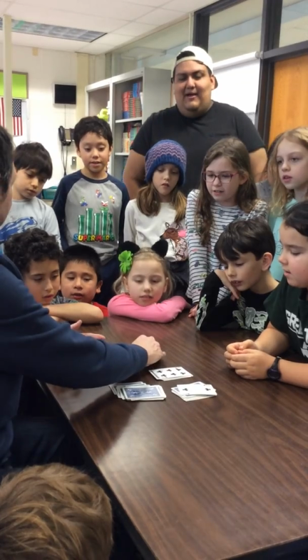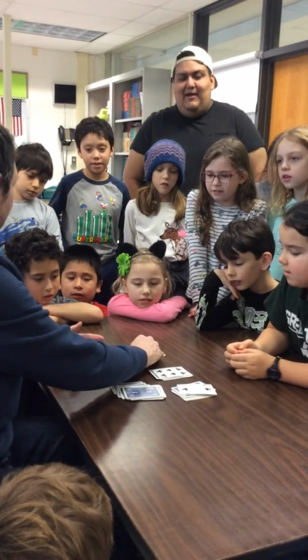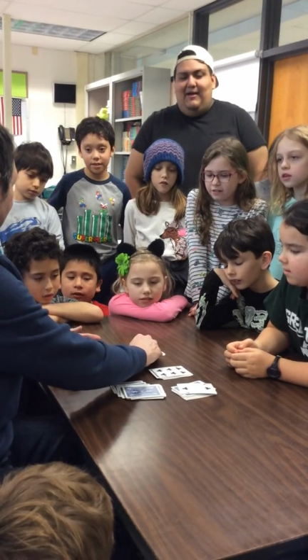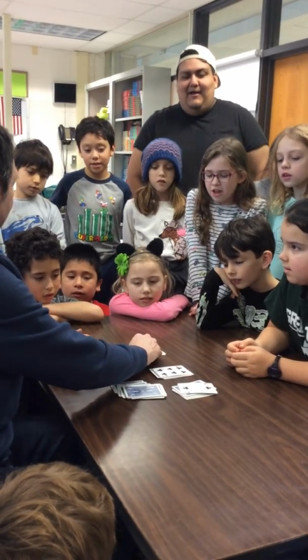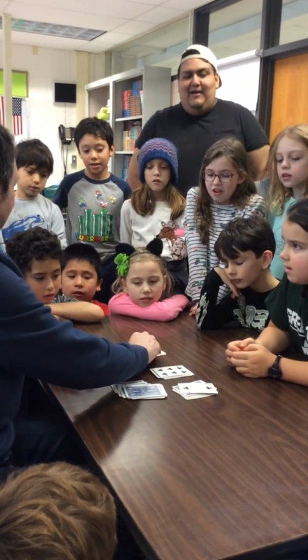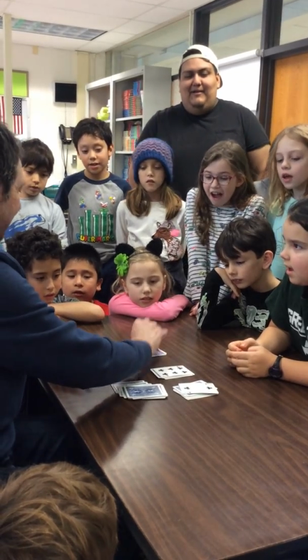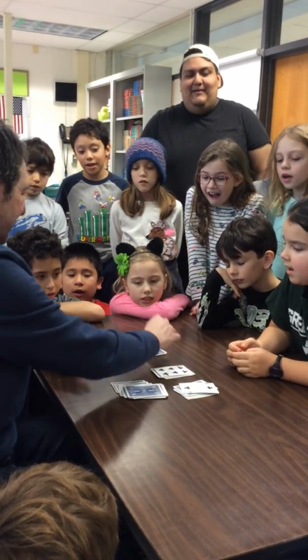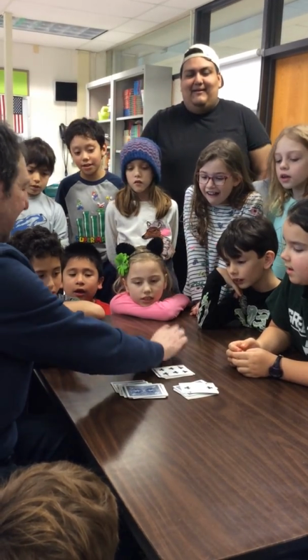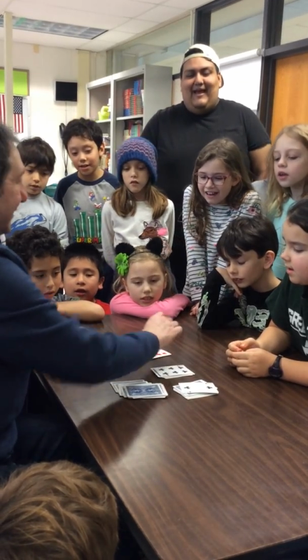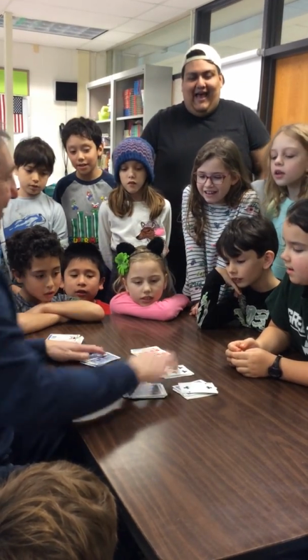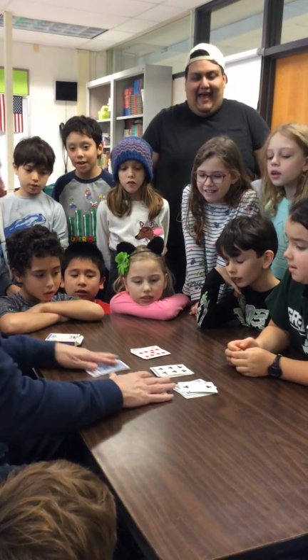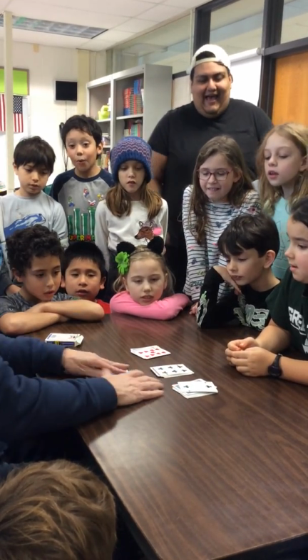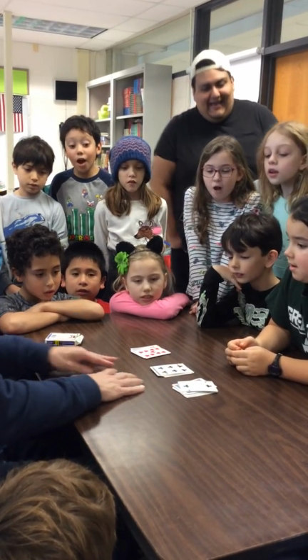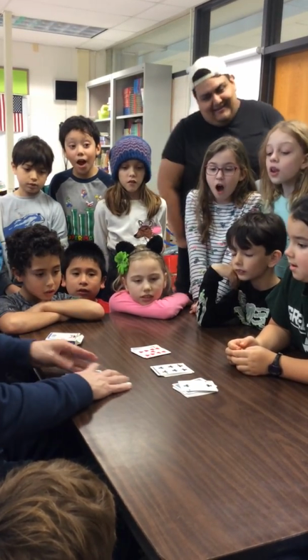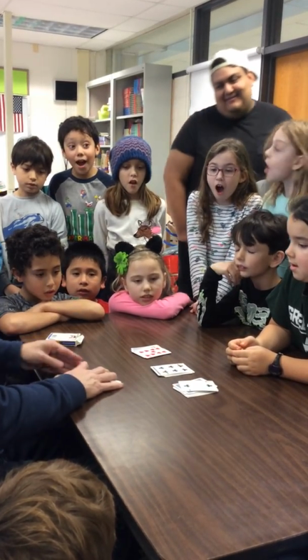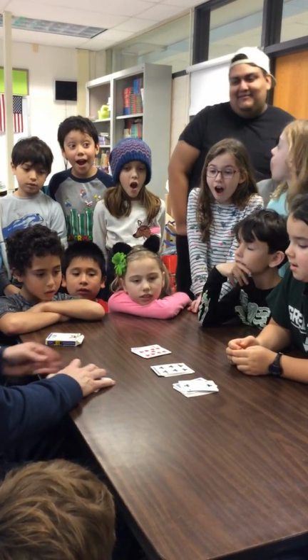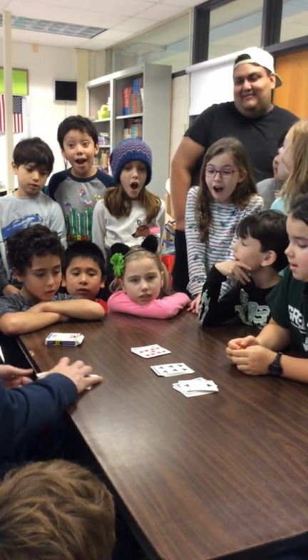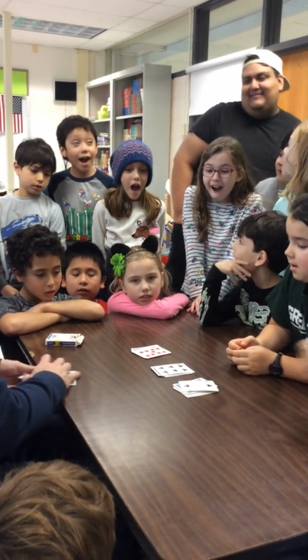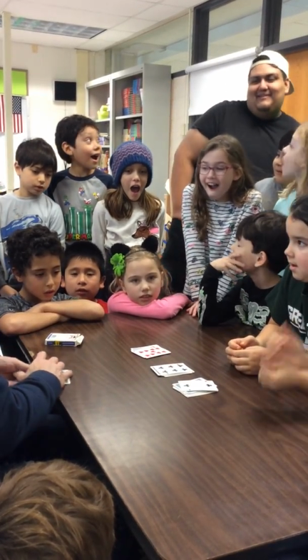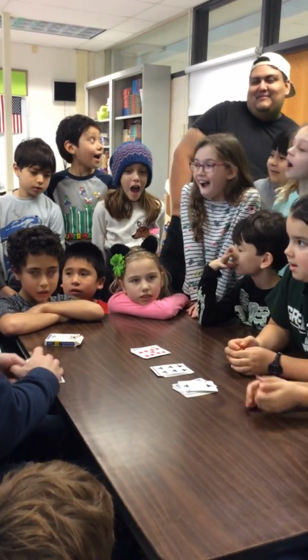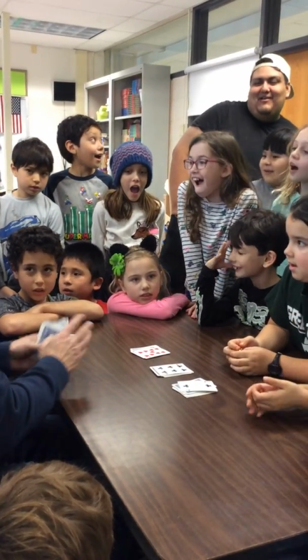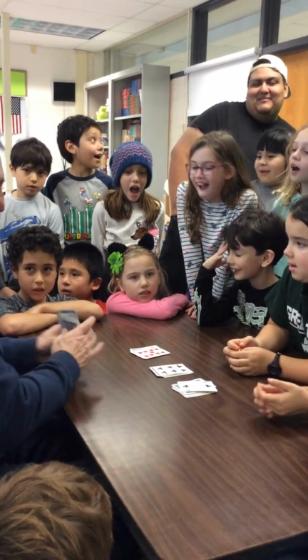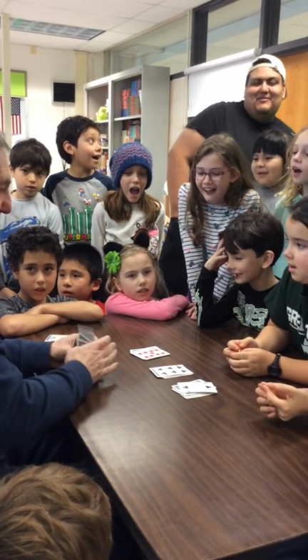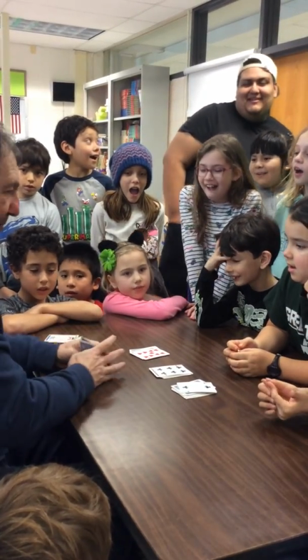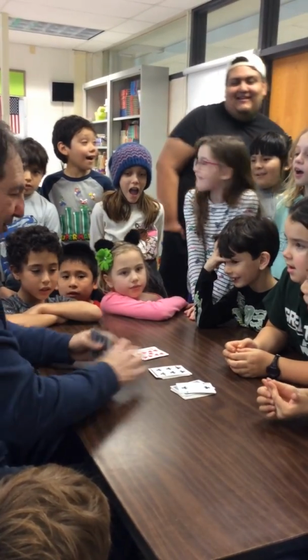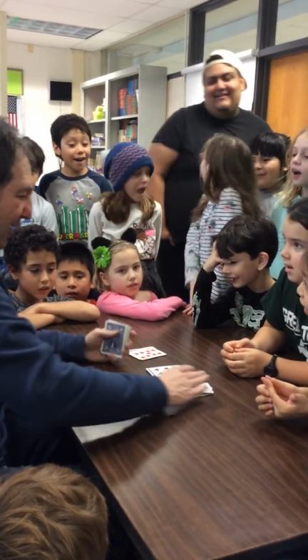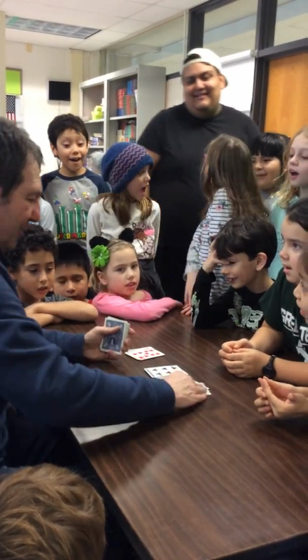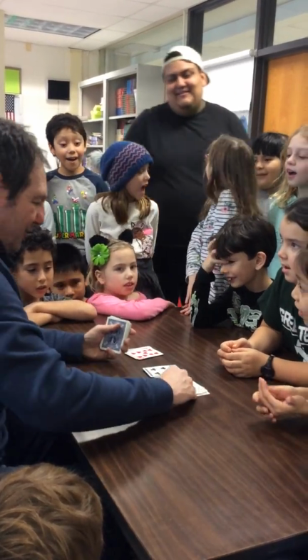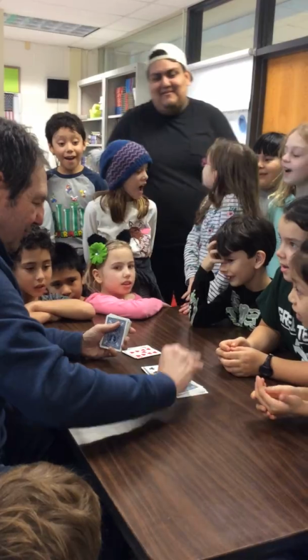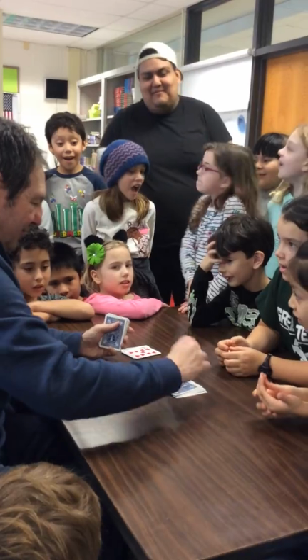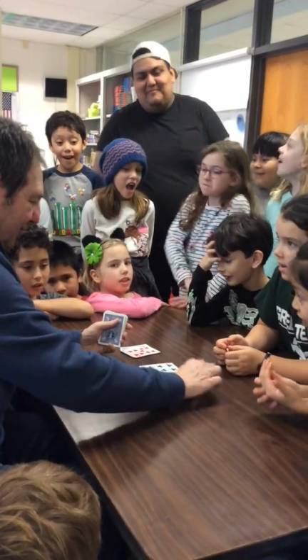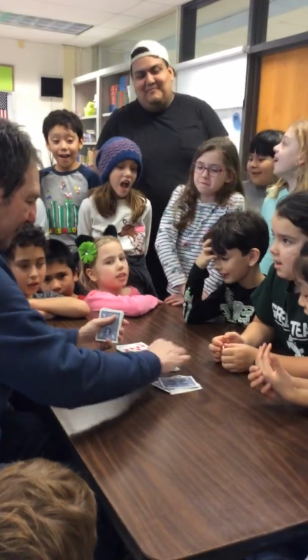What's this card? 9. And it will work every time as long as you do this trick.